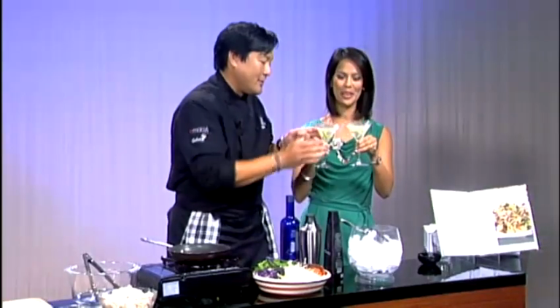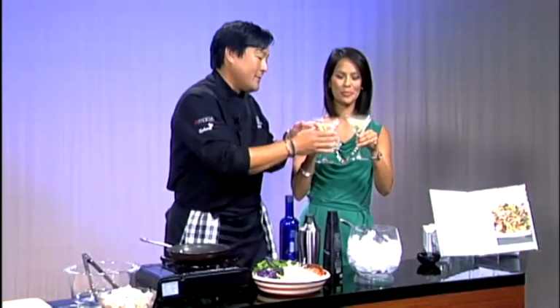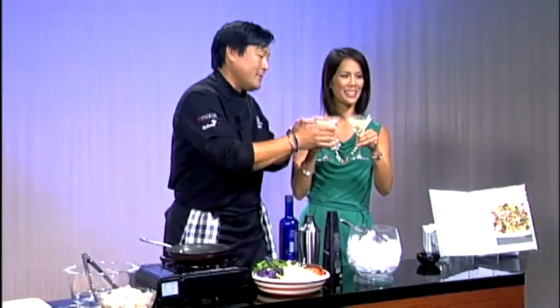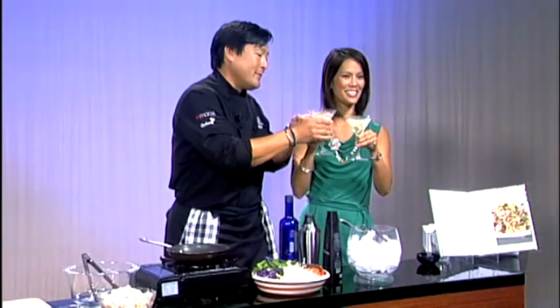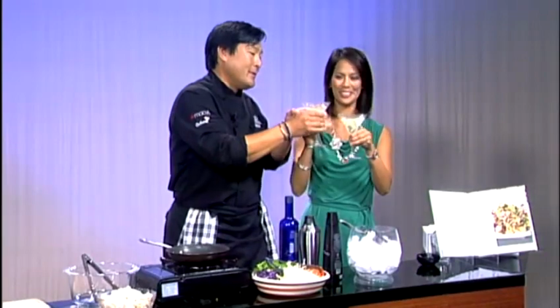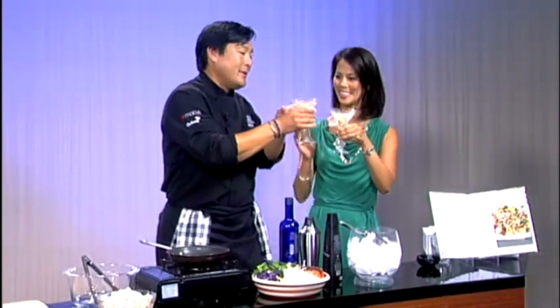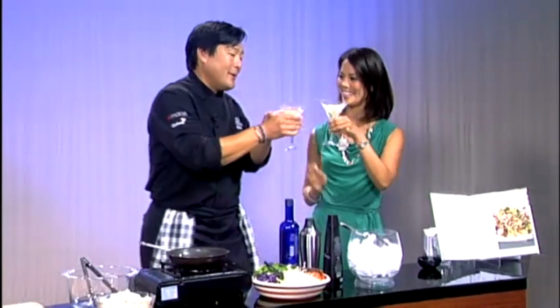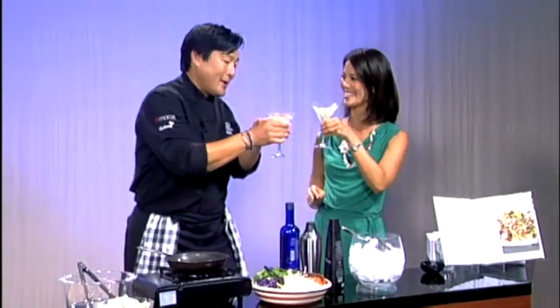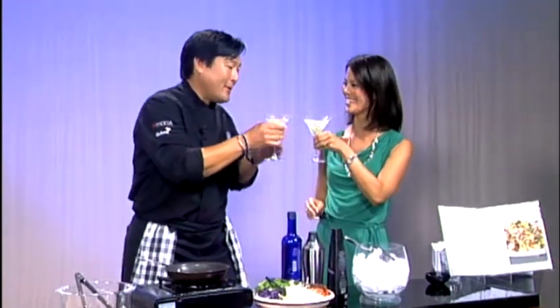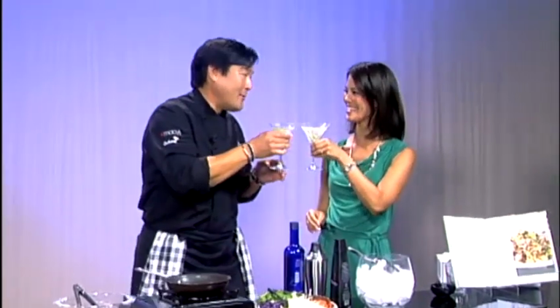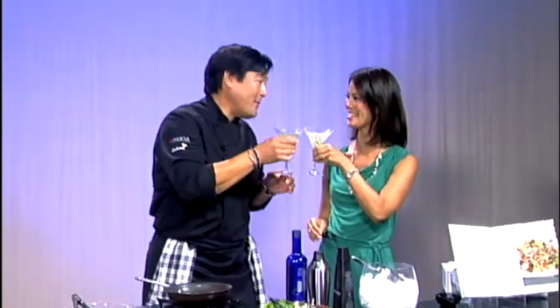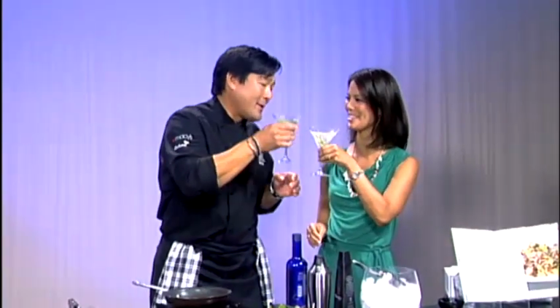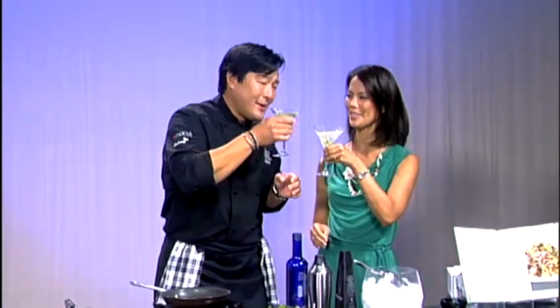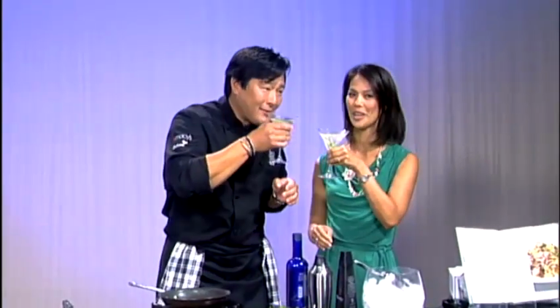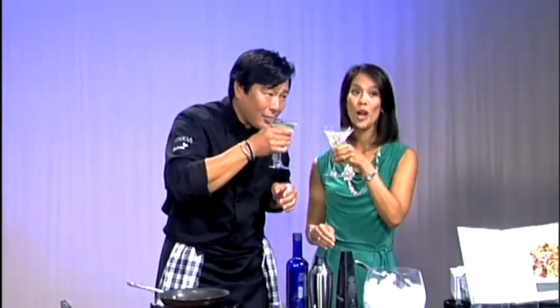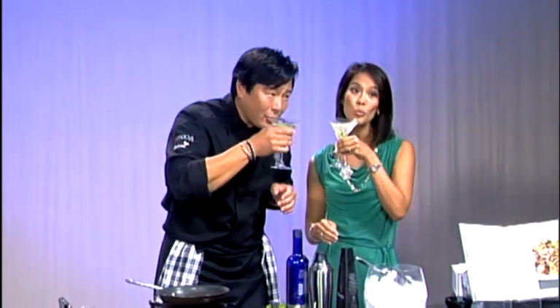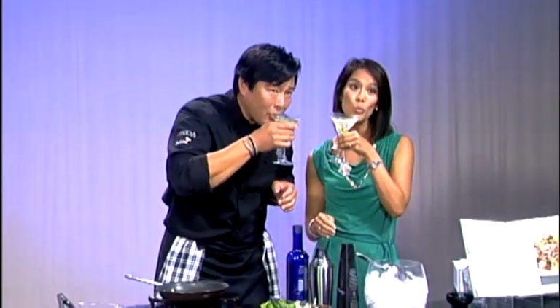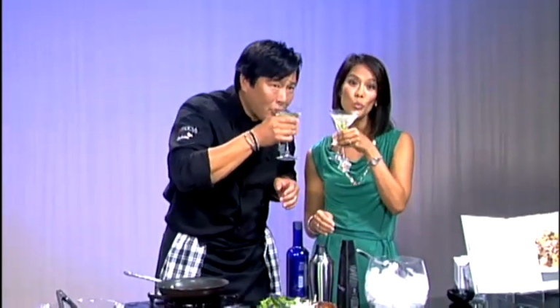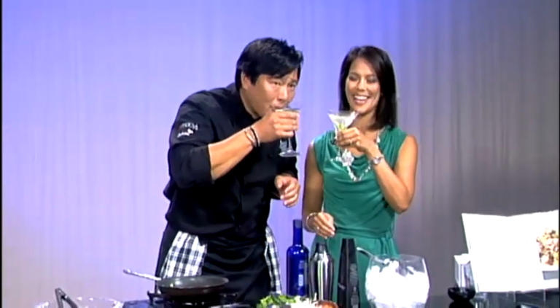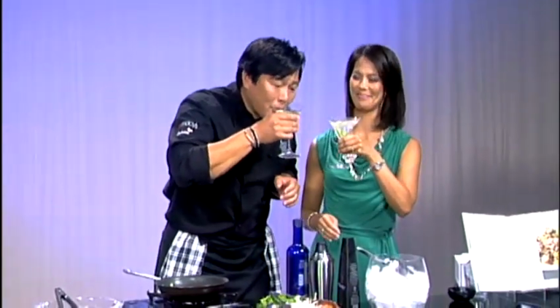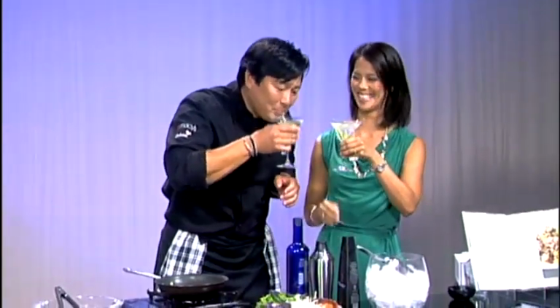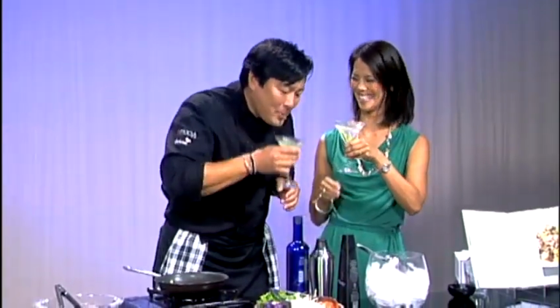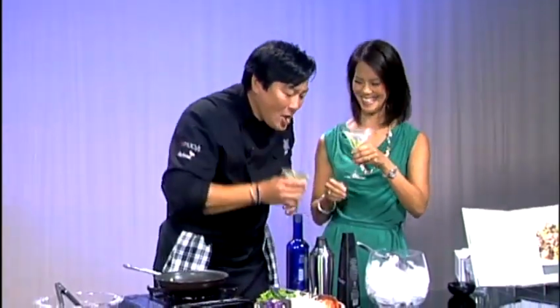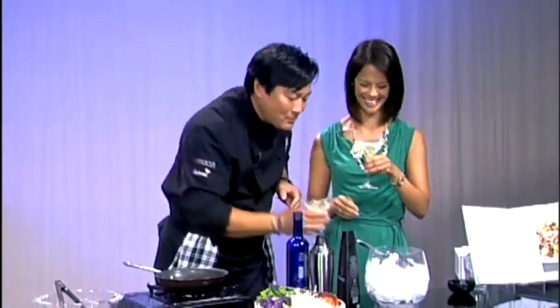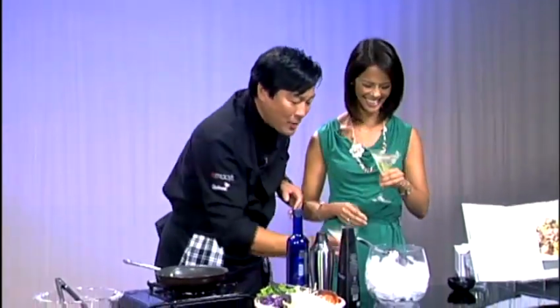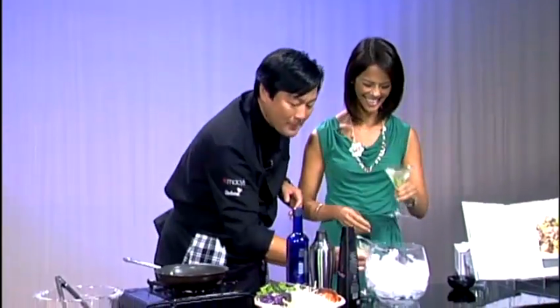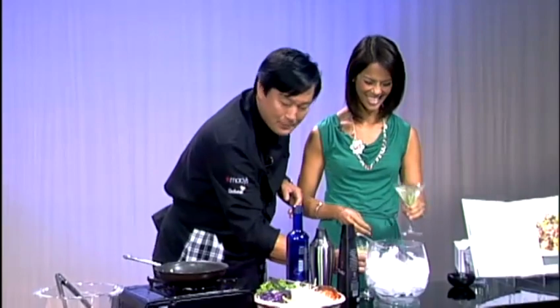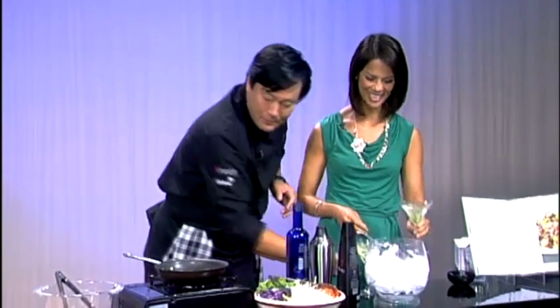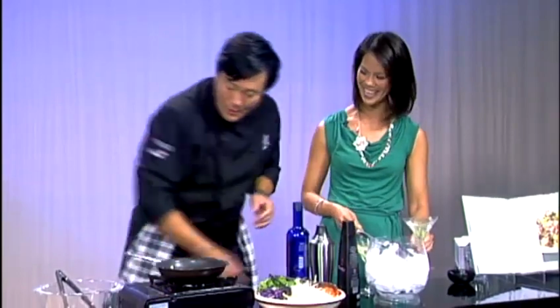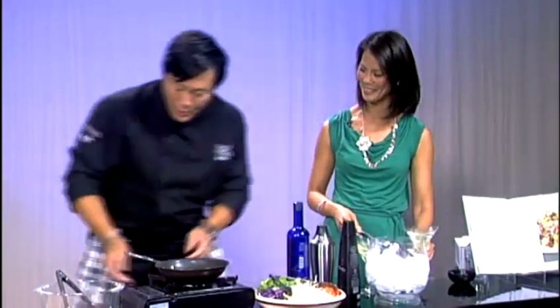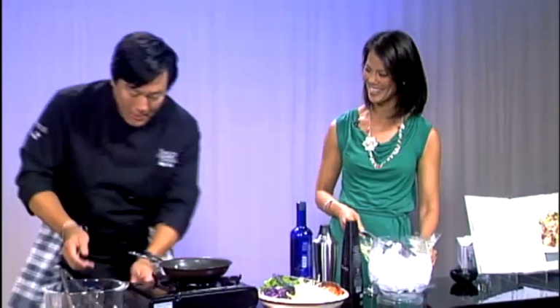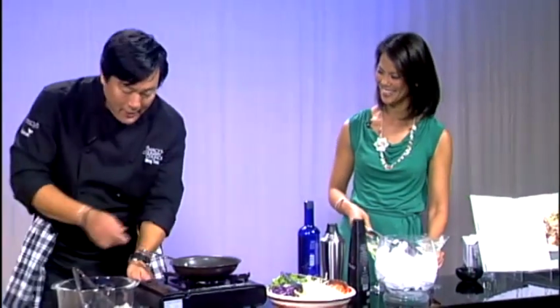I think Mawani and Jill are going to like this. Cheers to you — we had to take a little sip. All right, so what else do you have for us? Come over here.